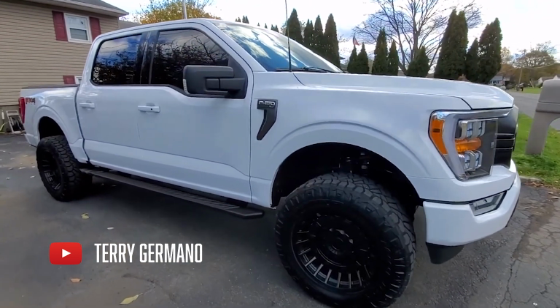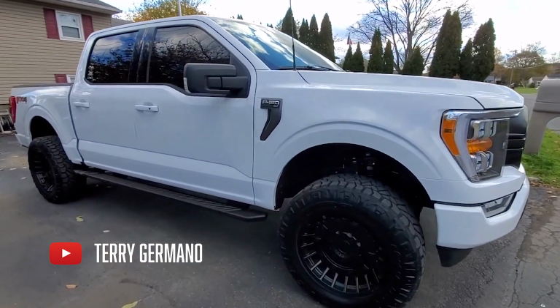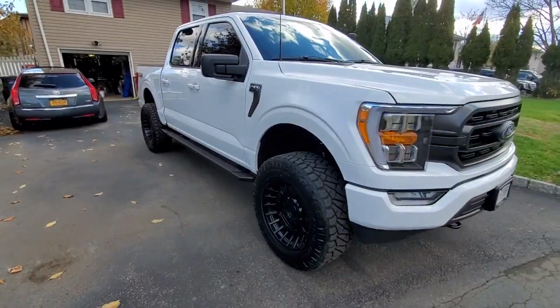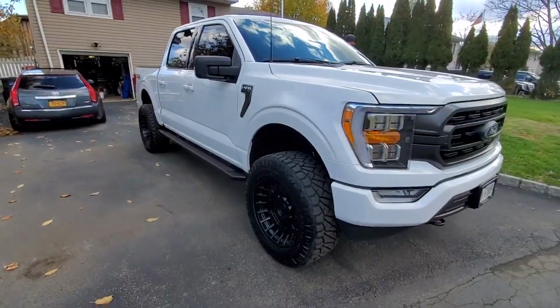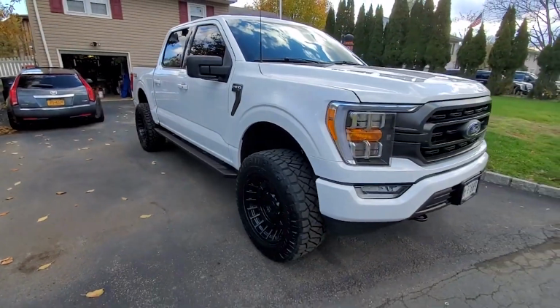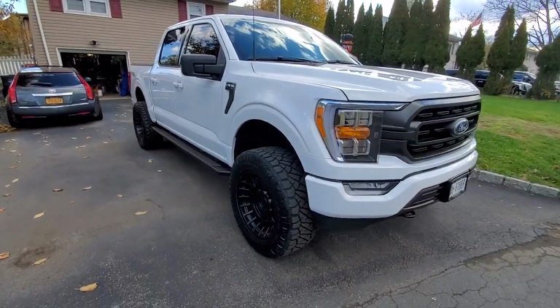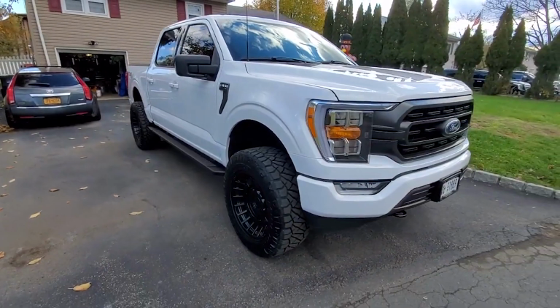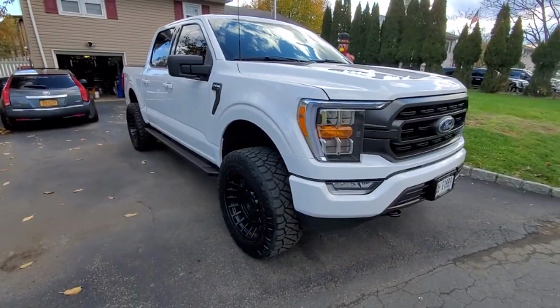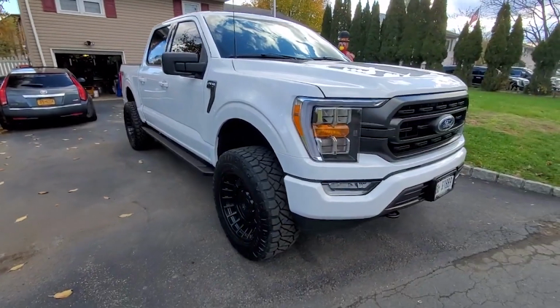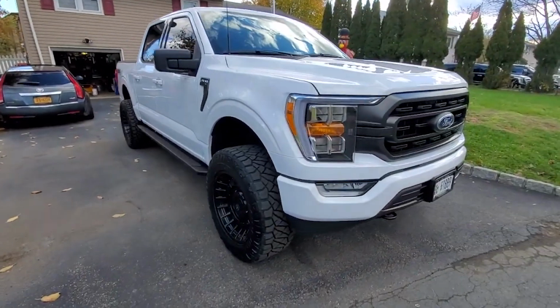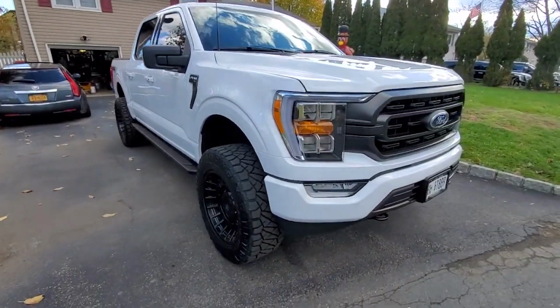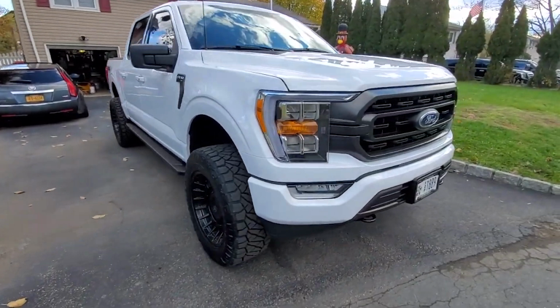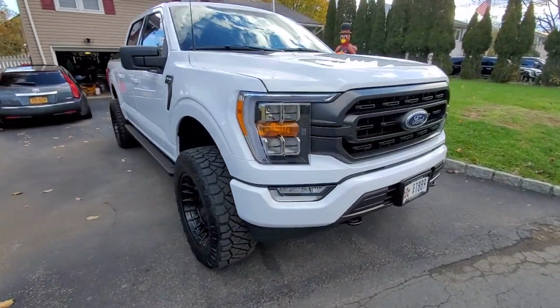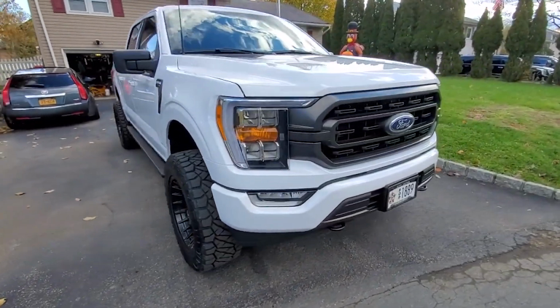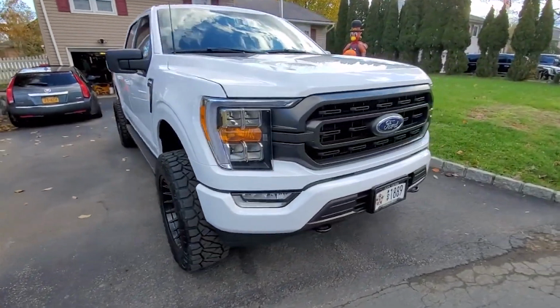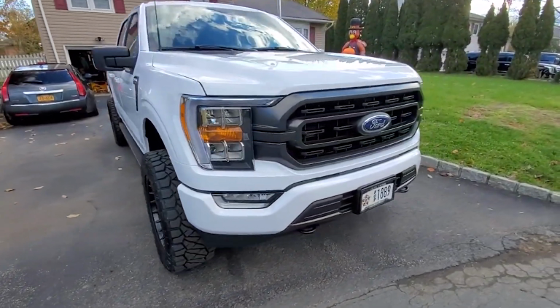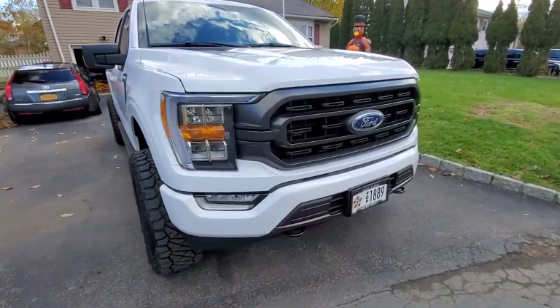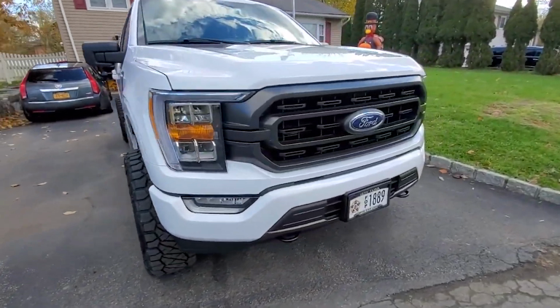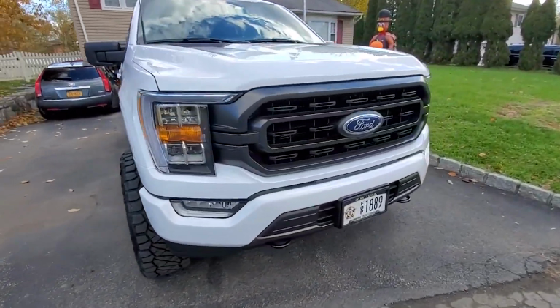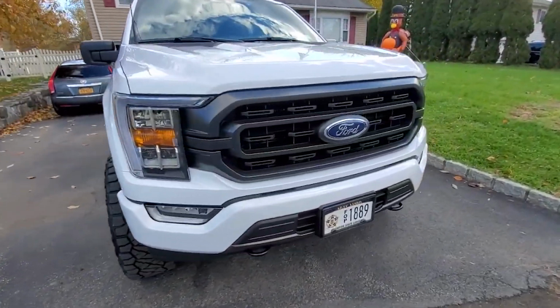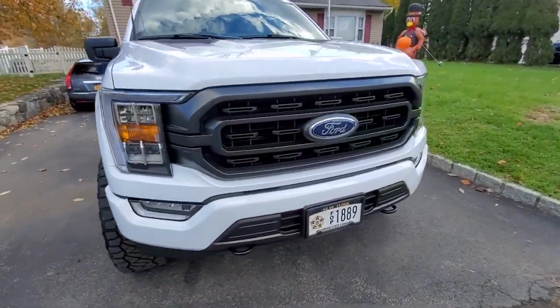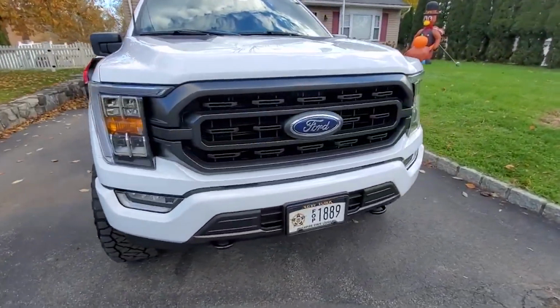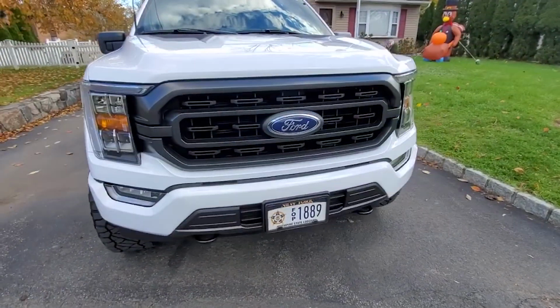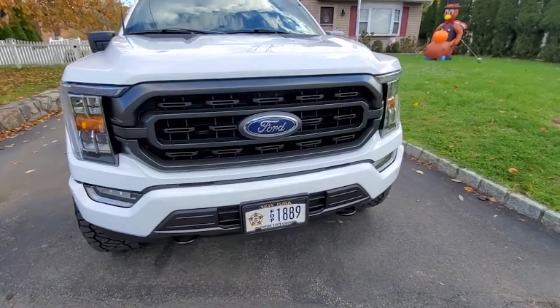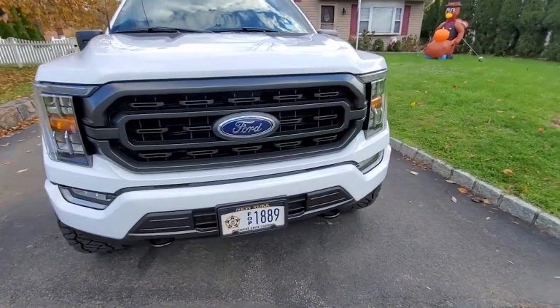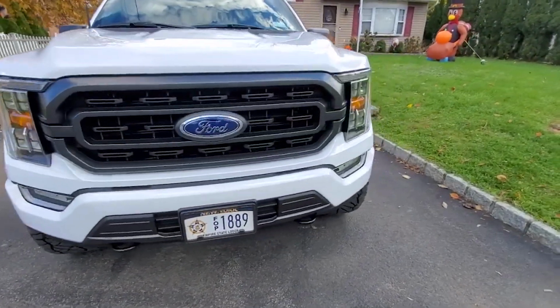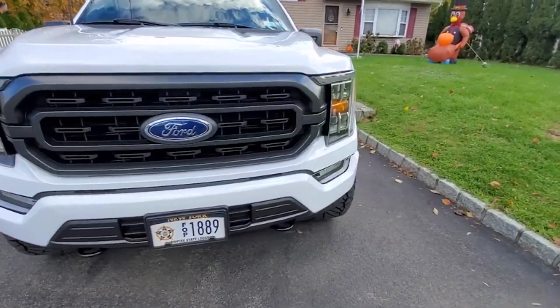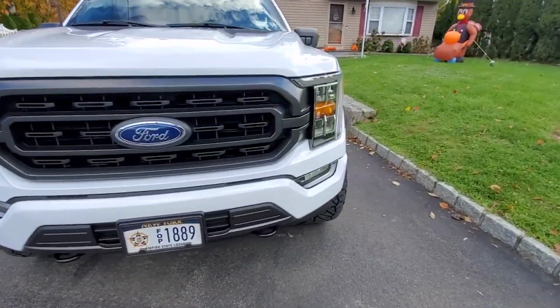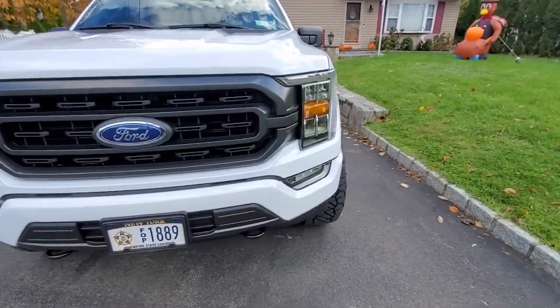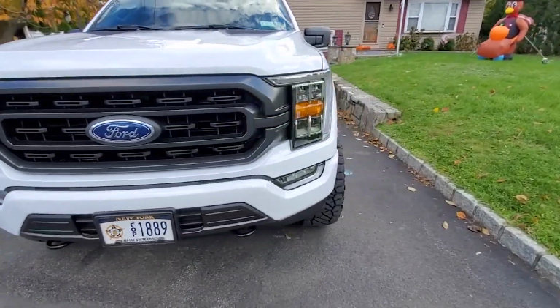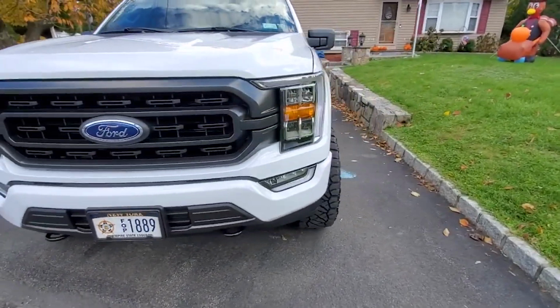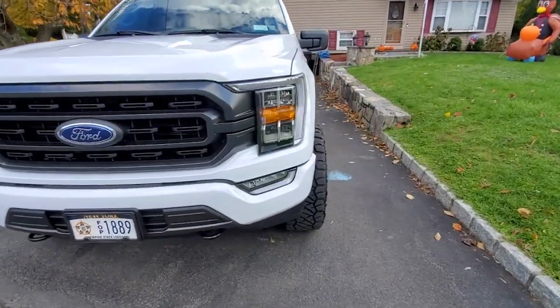The 2021s, I haven't really been a fan of that much, but they are low key starting to grow on me. I will say that. The grill, I'm still not so much of a fan of, but man — Terry, bro, your truck is clean.